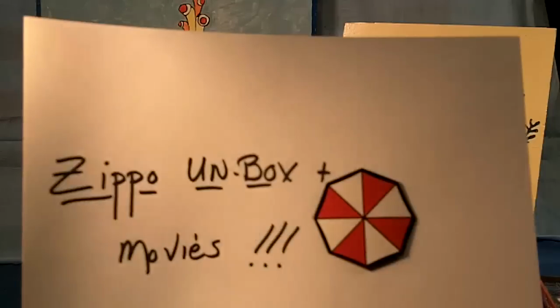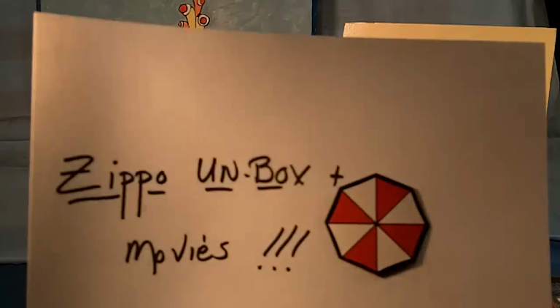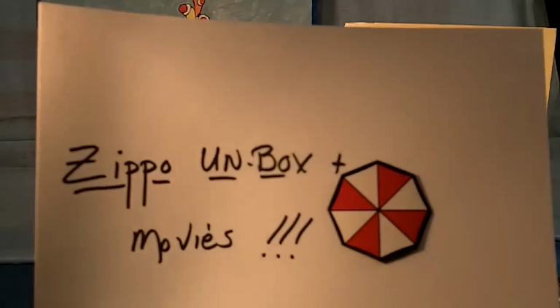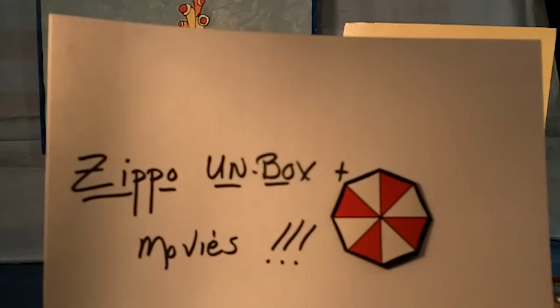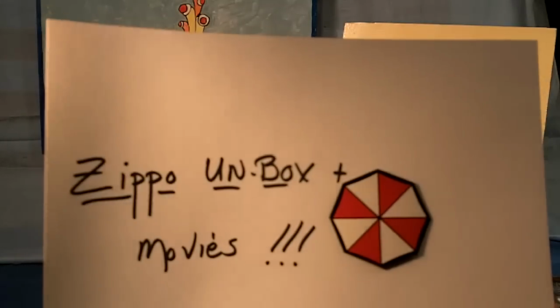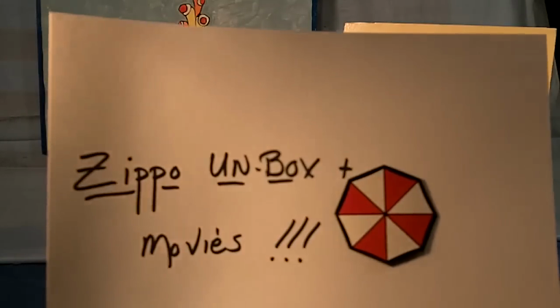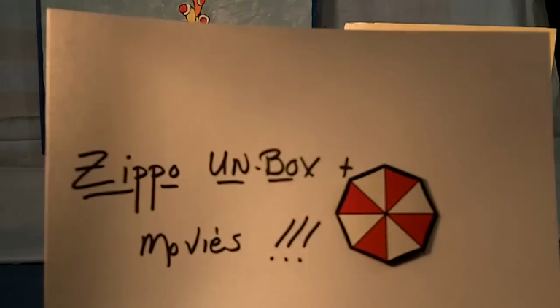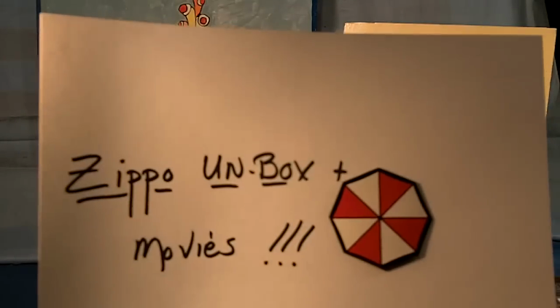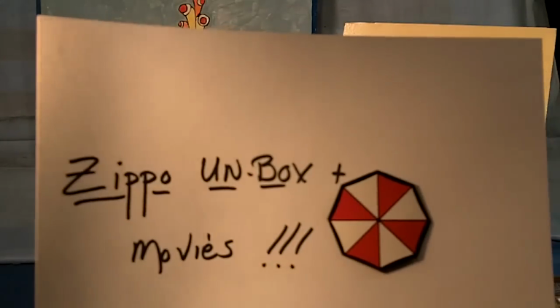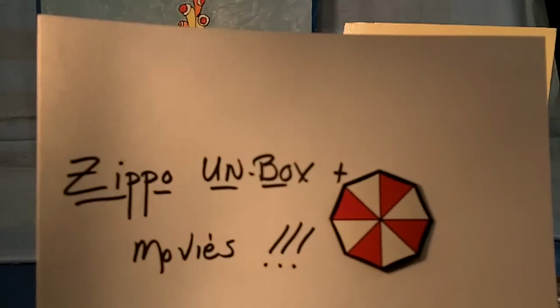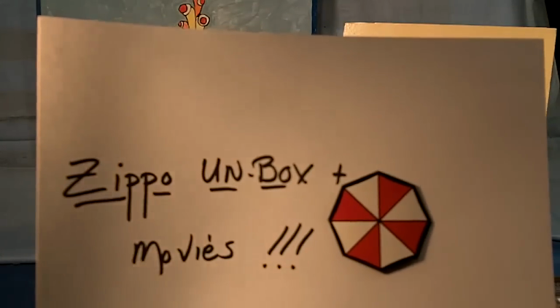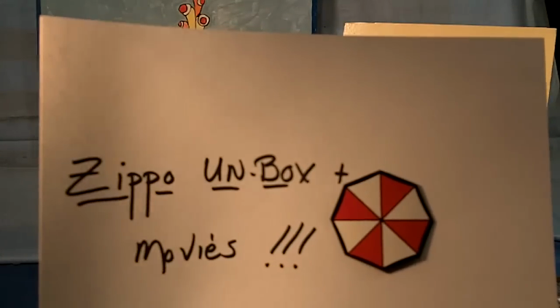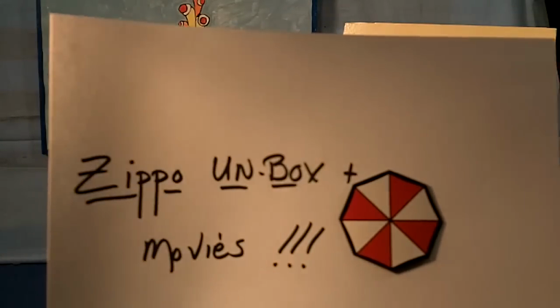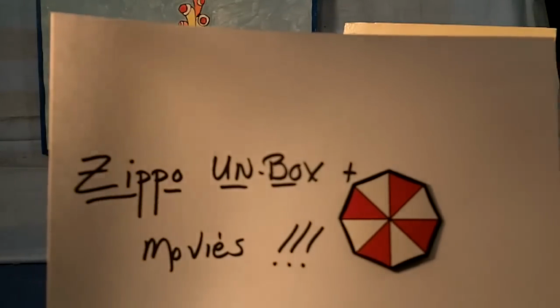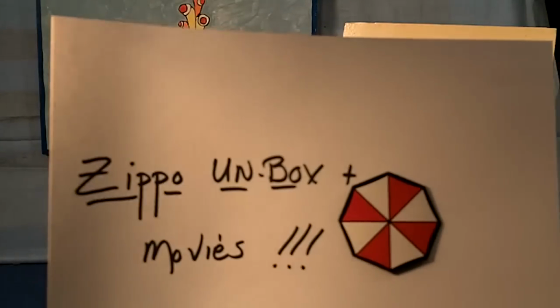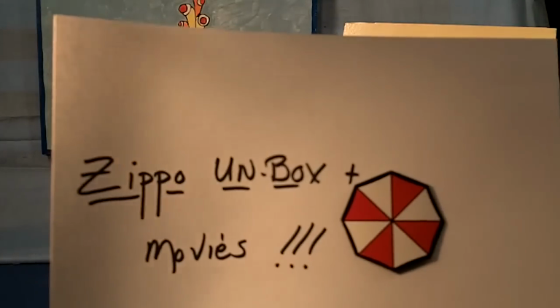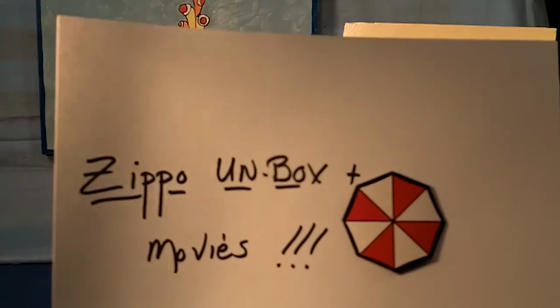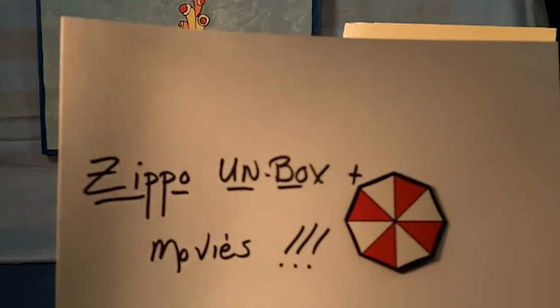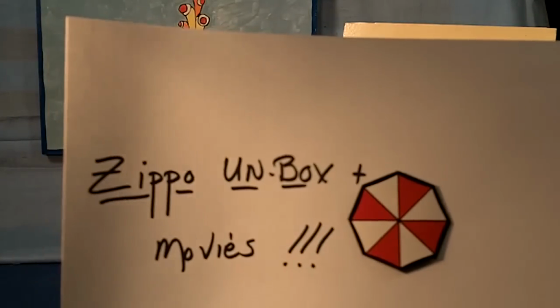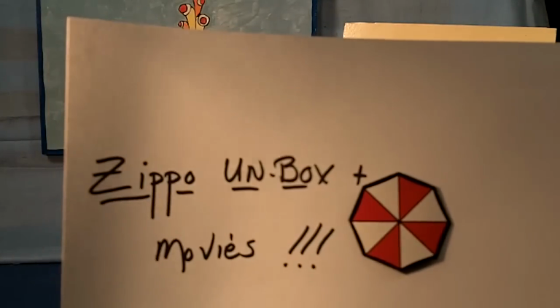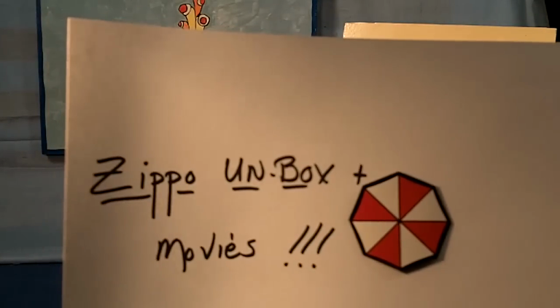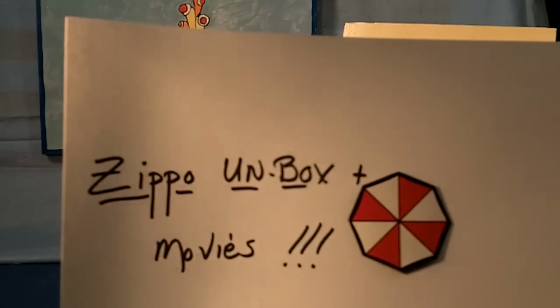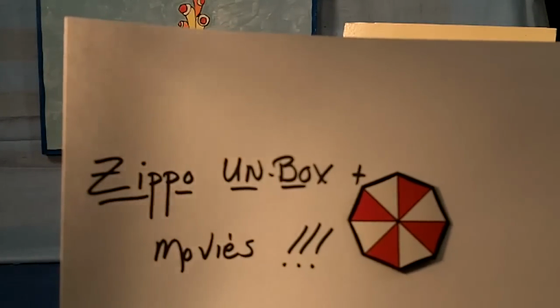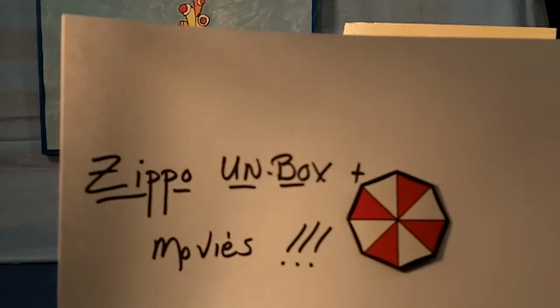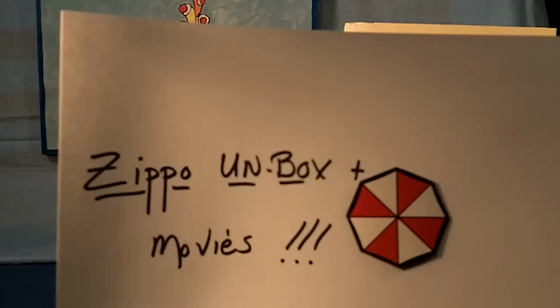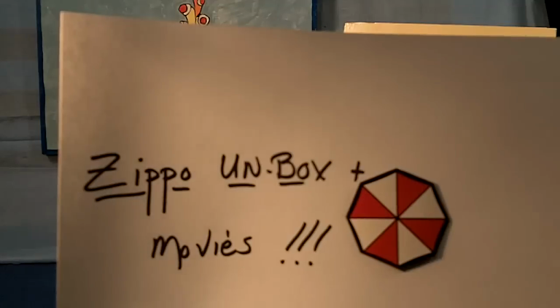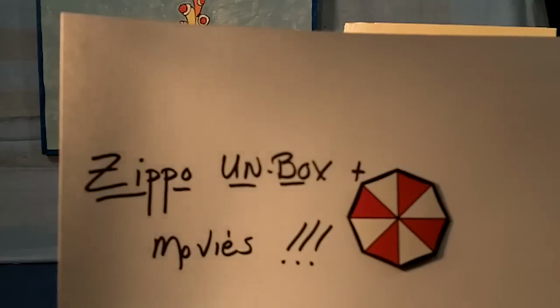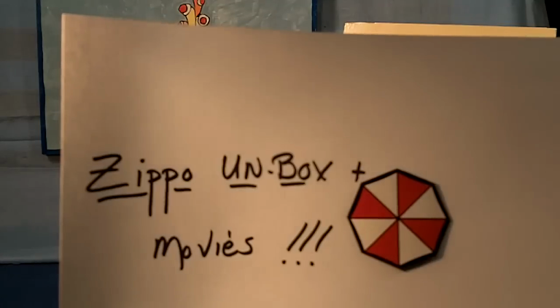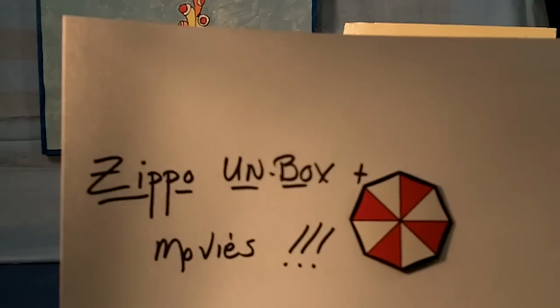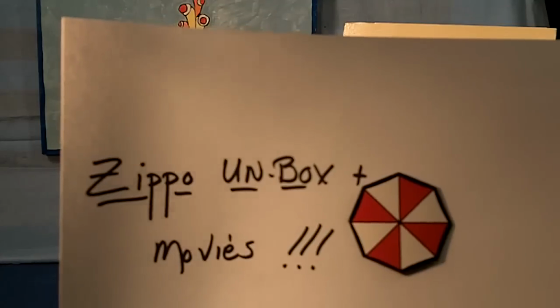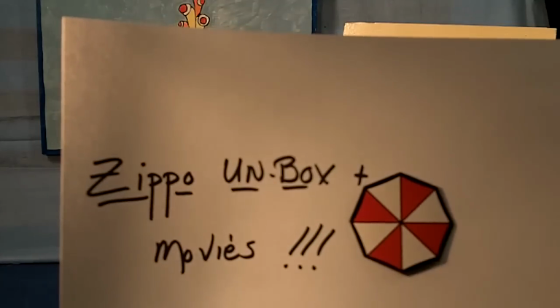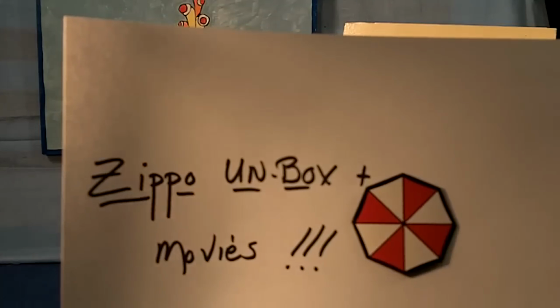All right, this is going to be a quick Zippo unboxing and a couple of movie recommendations.